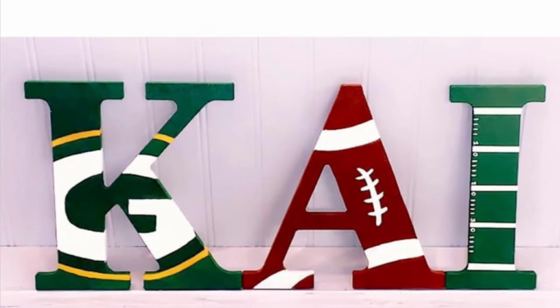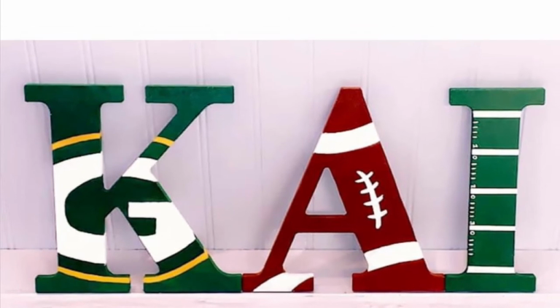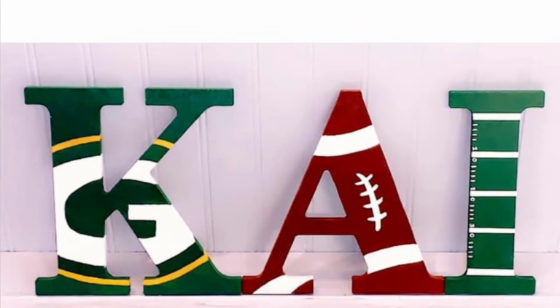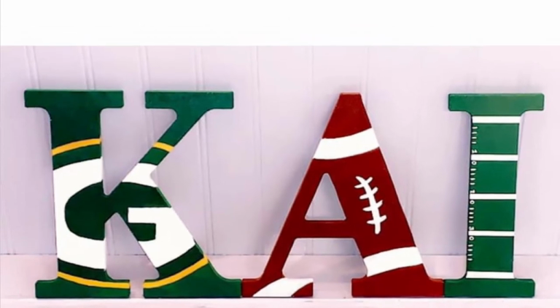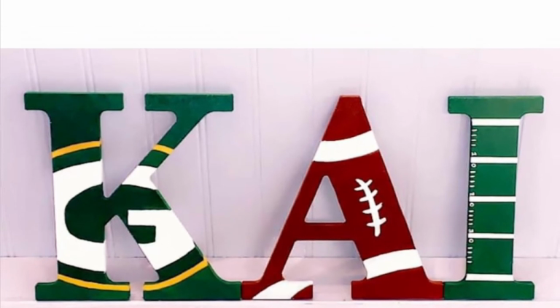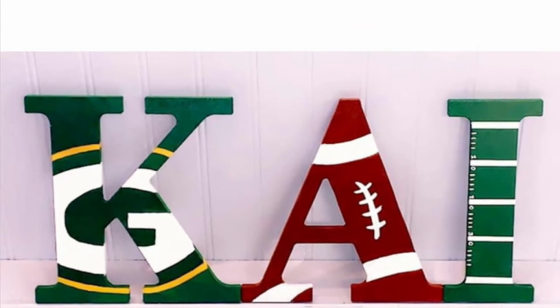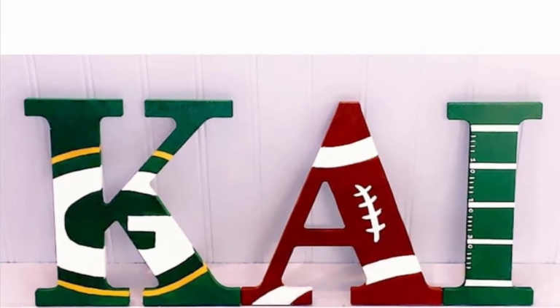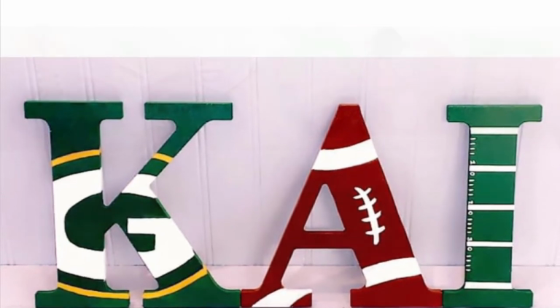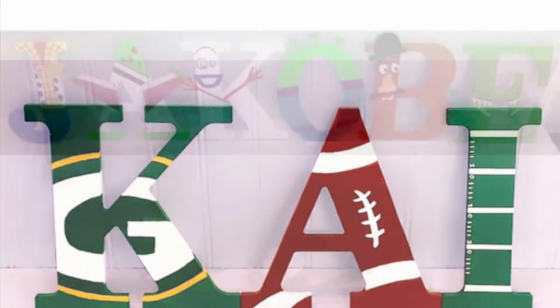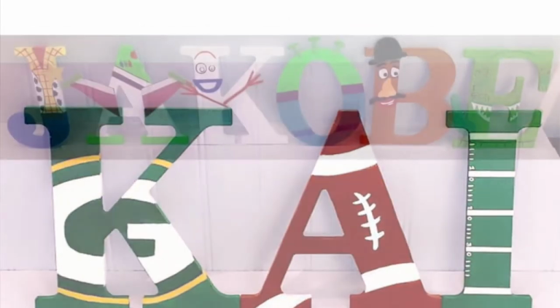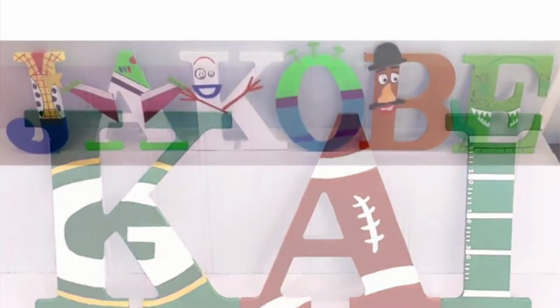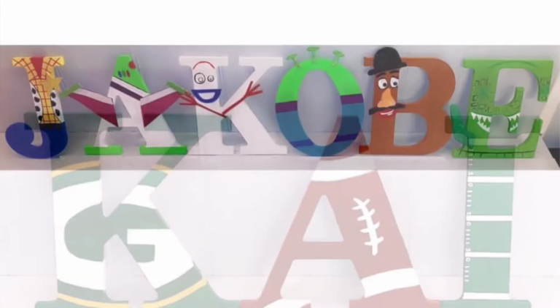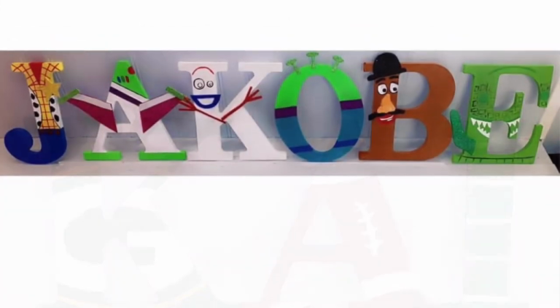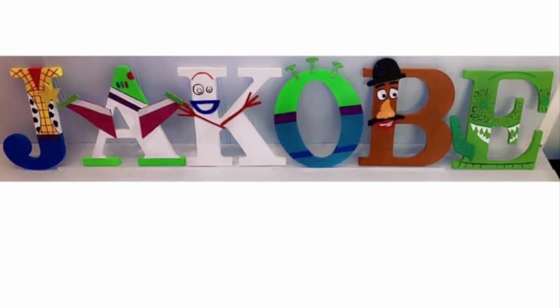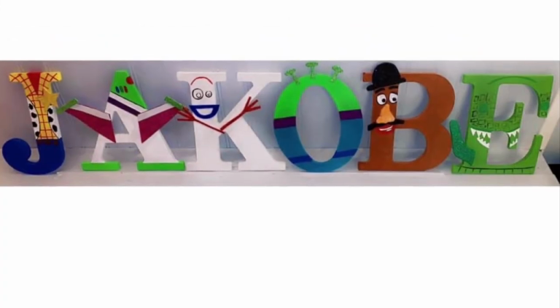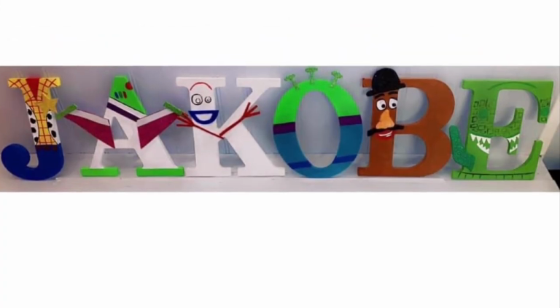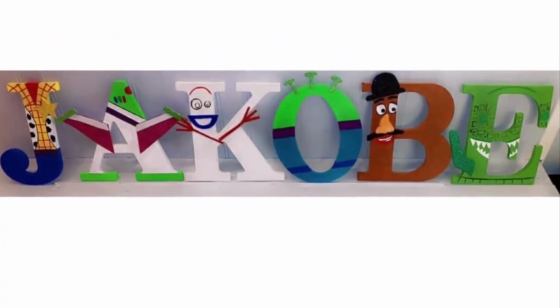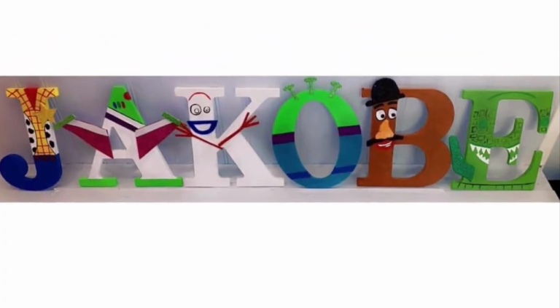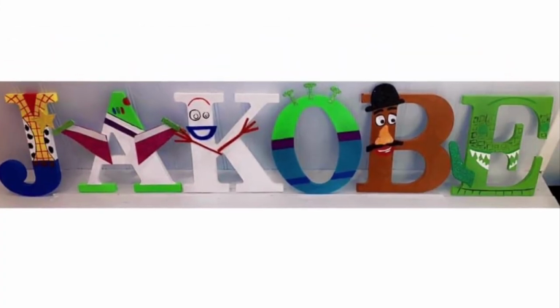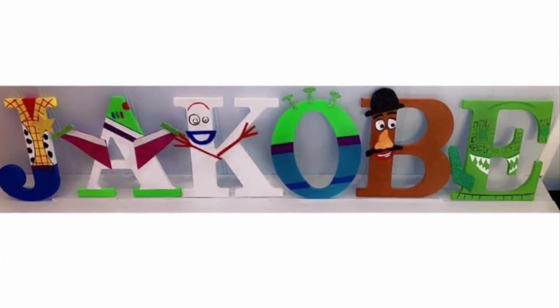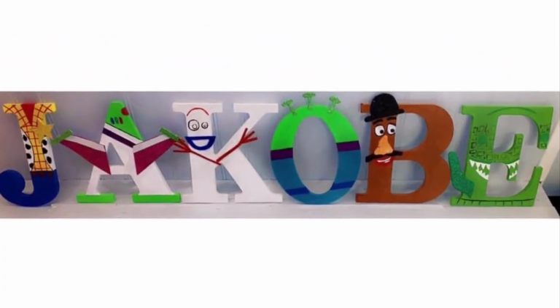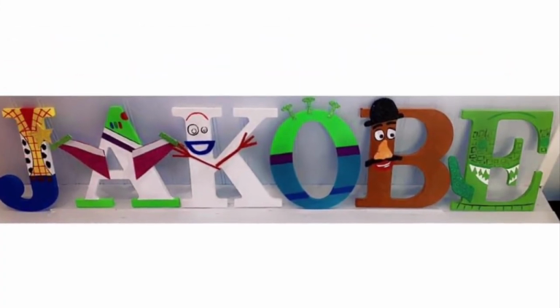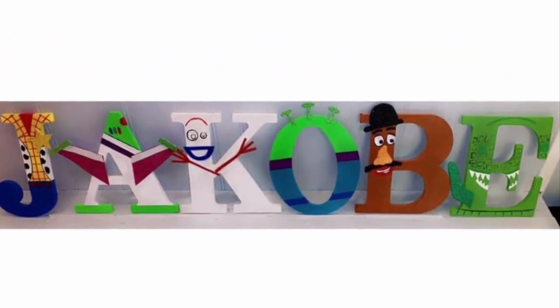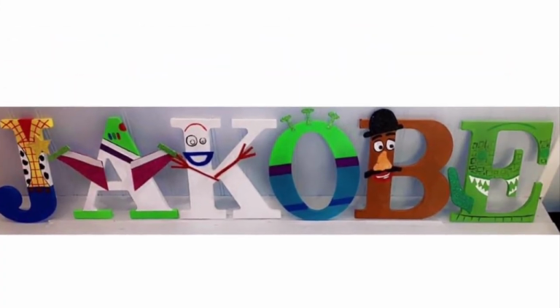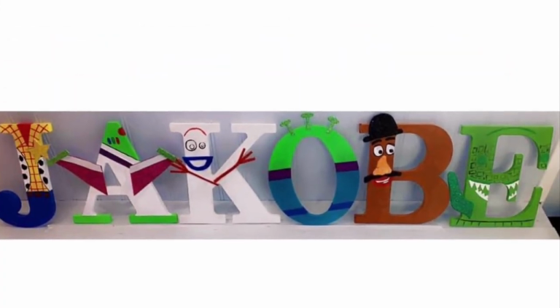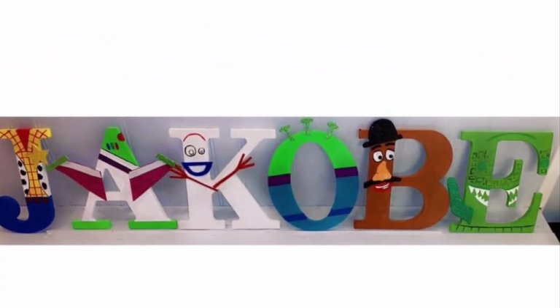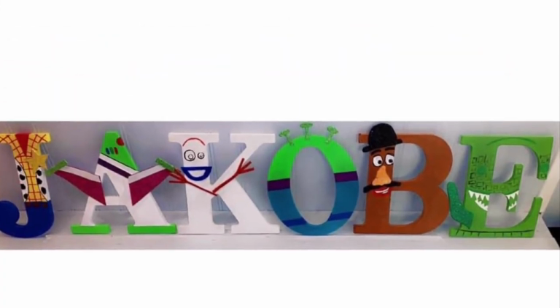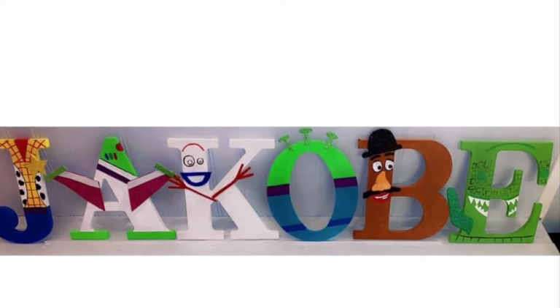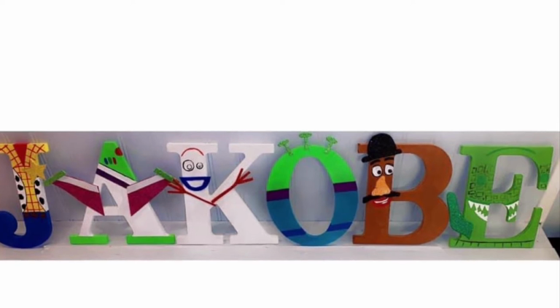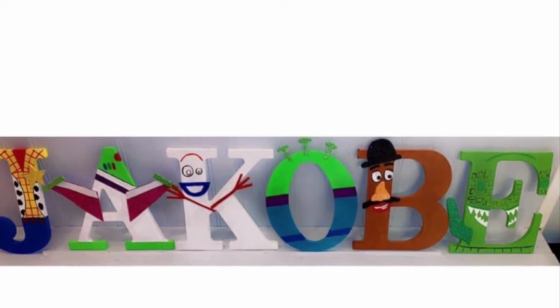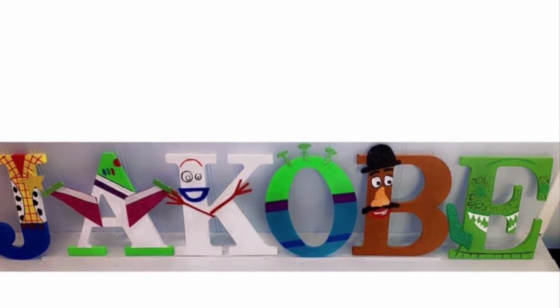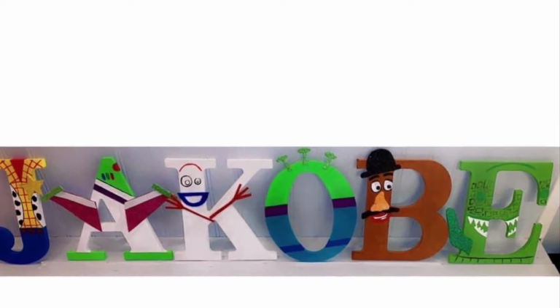Some of my more popular themes are Minnie Mouse, Mickey Mouse, cartoon characters, and superhero.